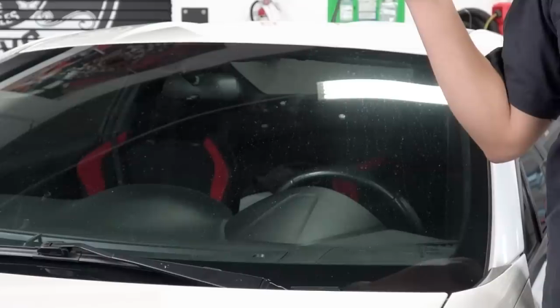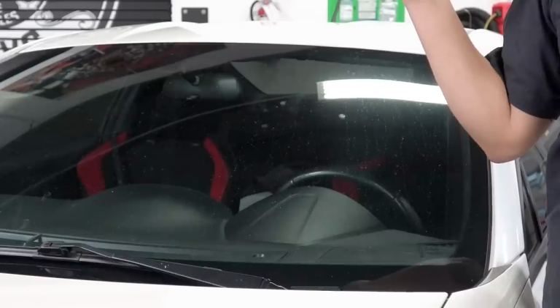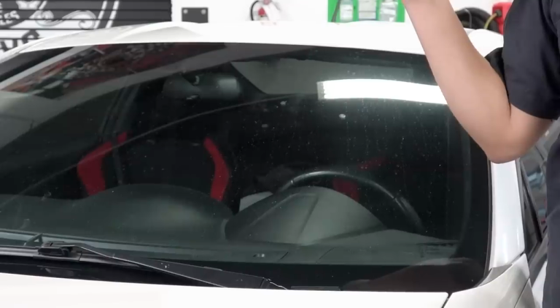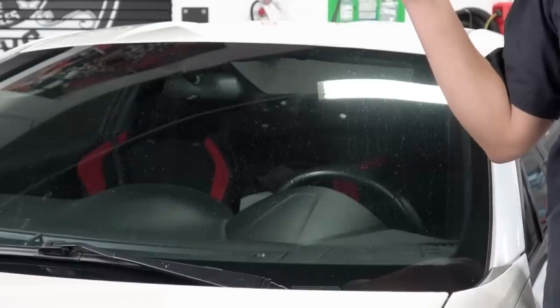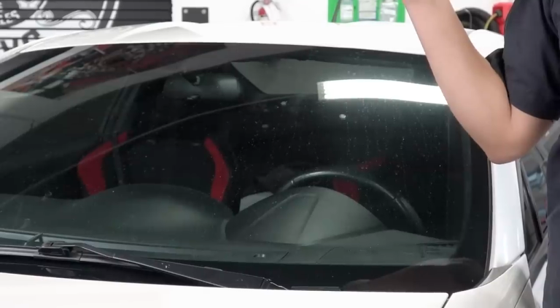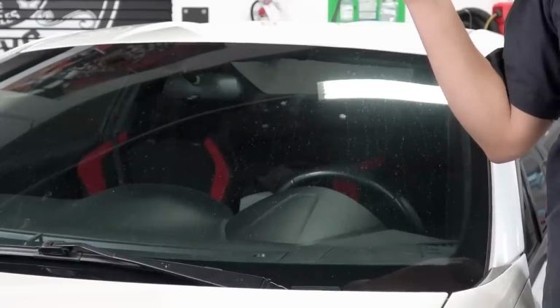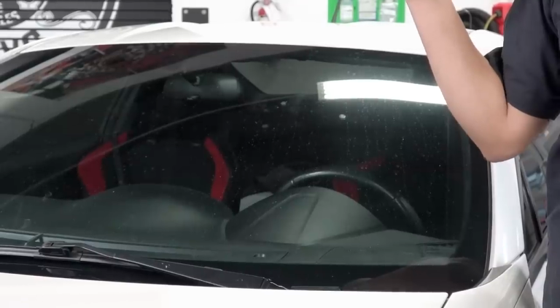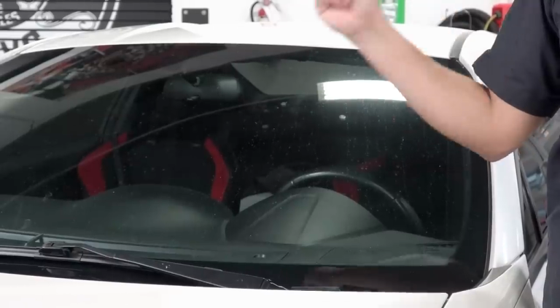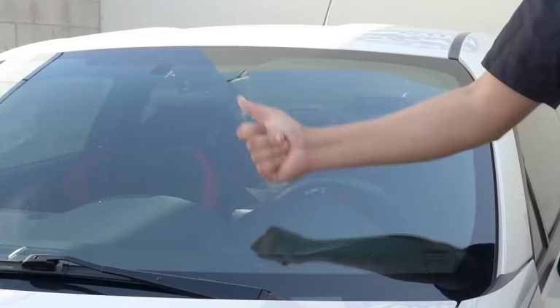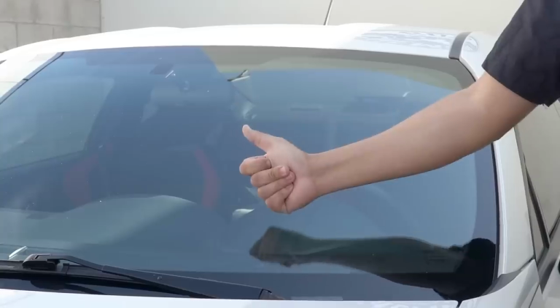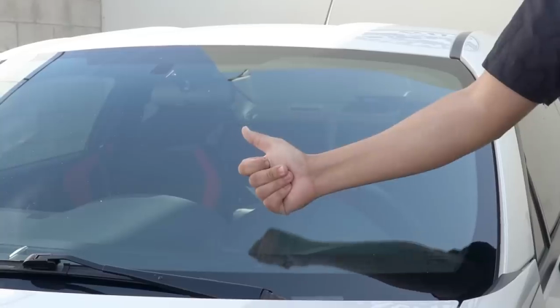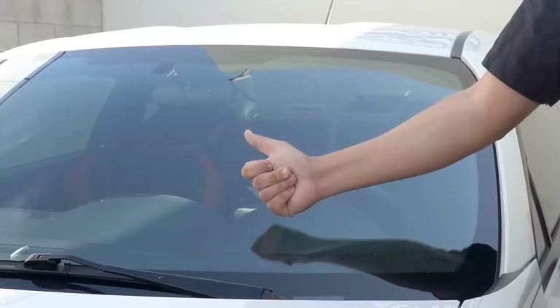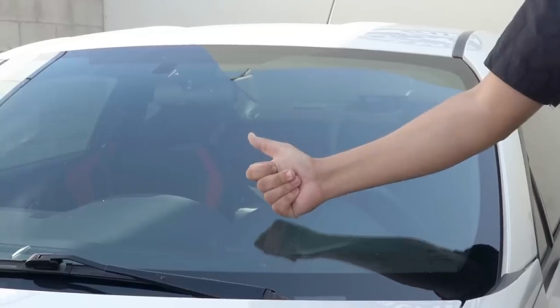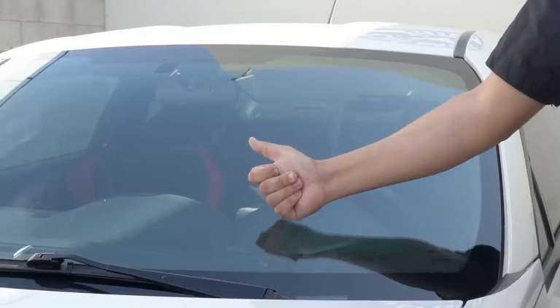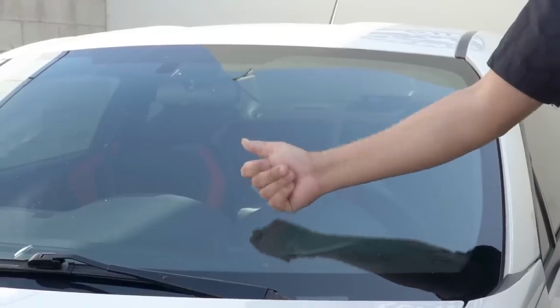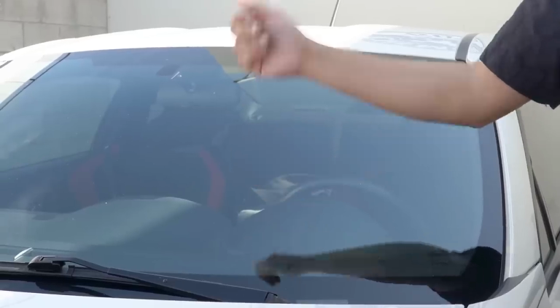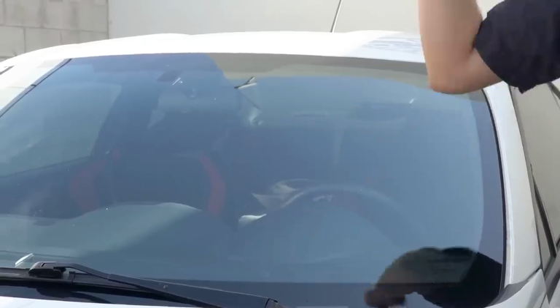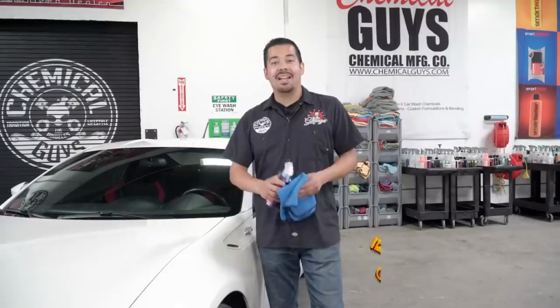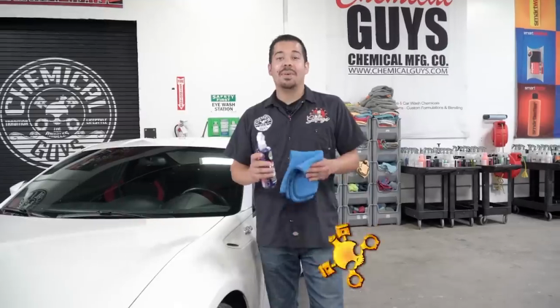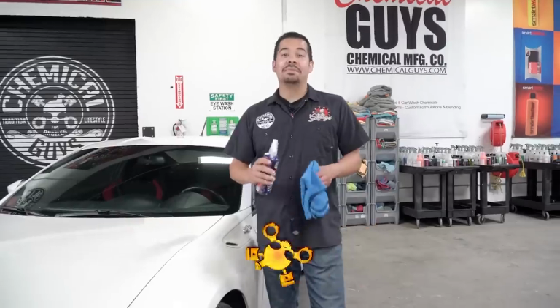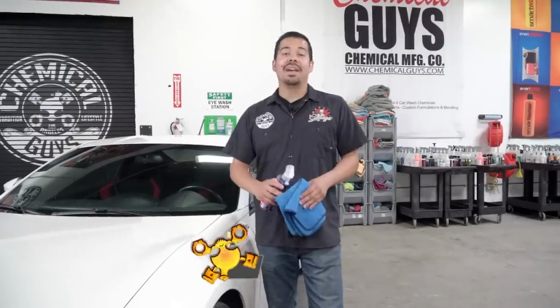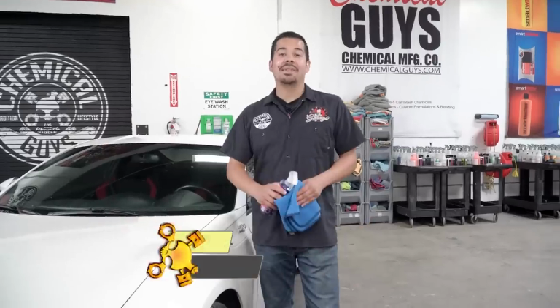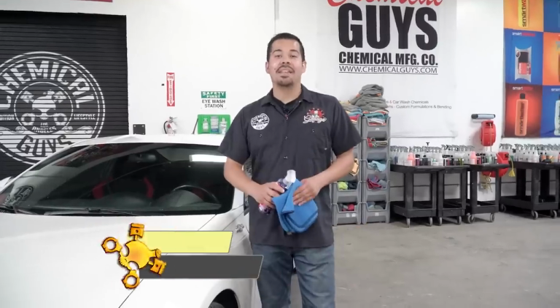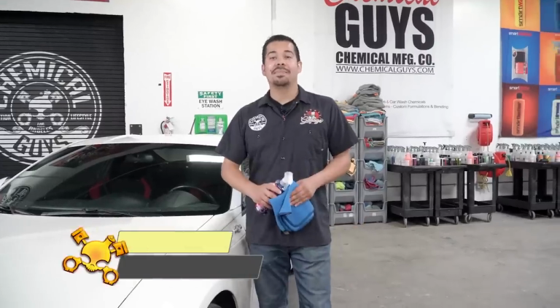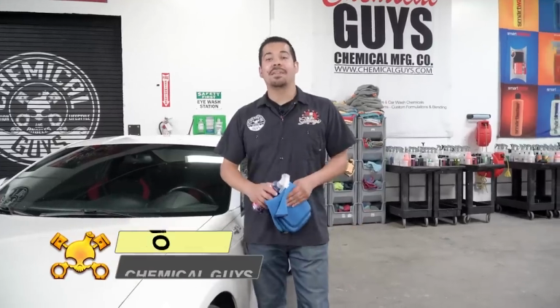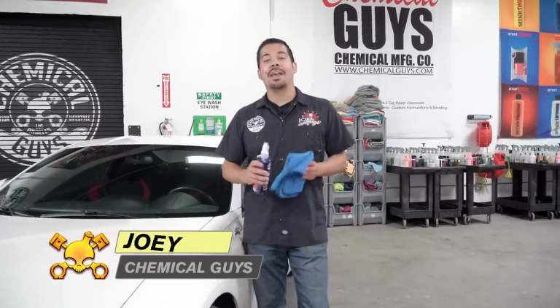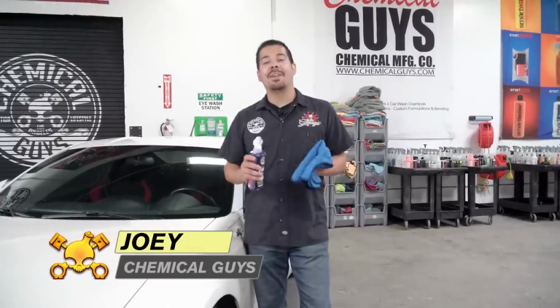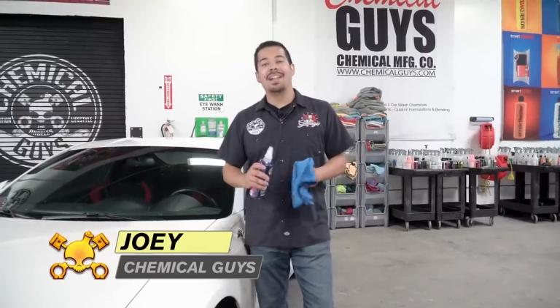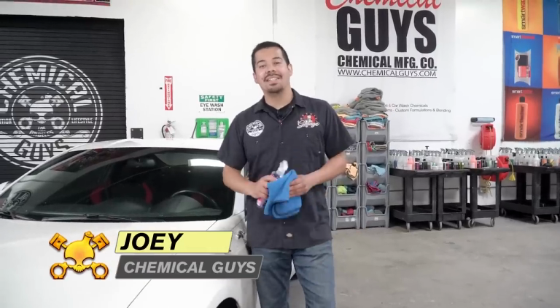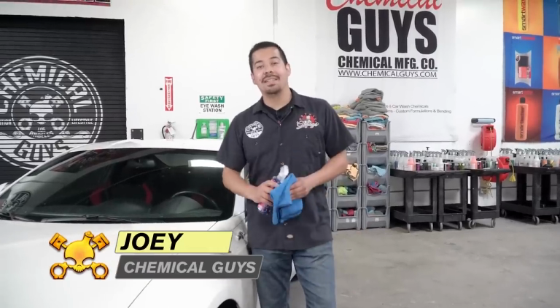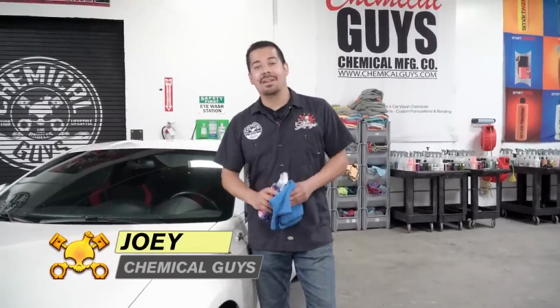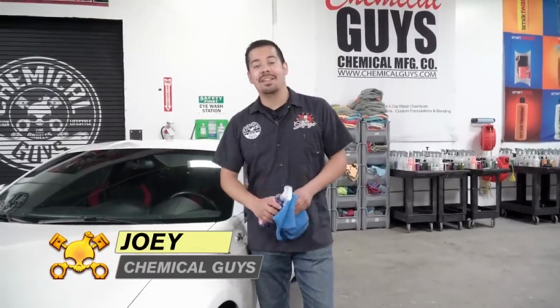Learn how to turn your glass from this to this. What's up guys? Welcome back to another episode of Chemical Guys Detail Garage.